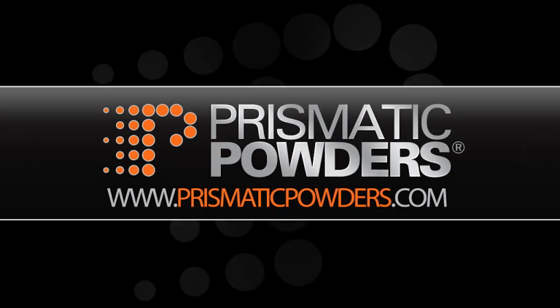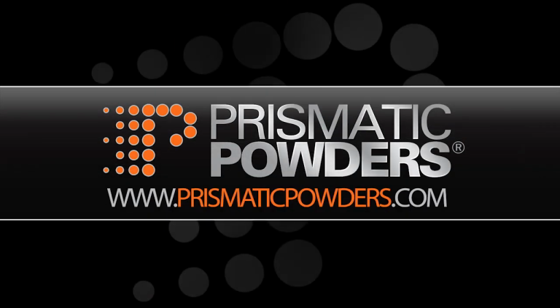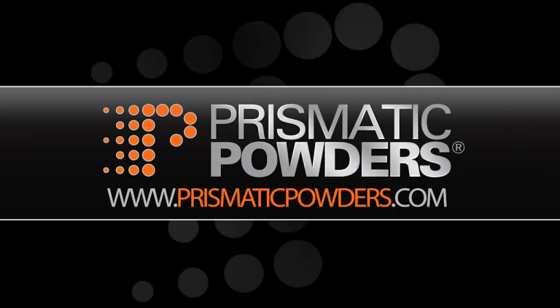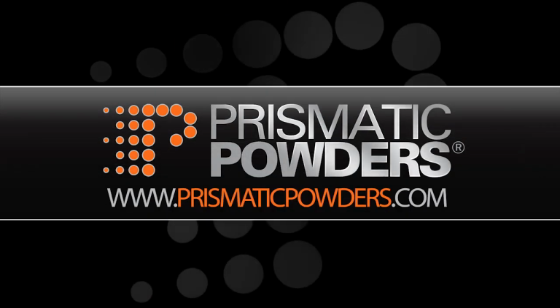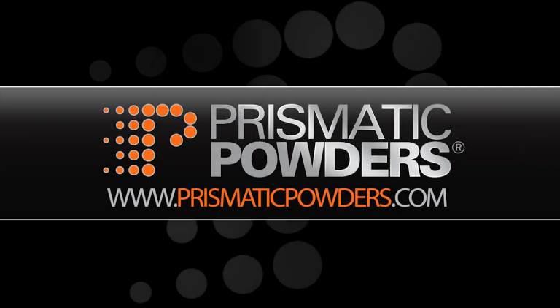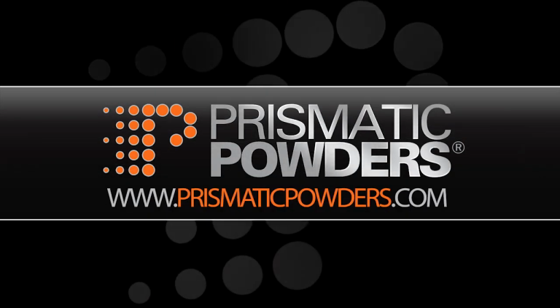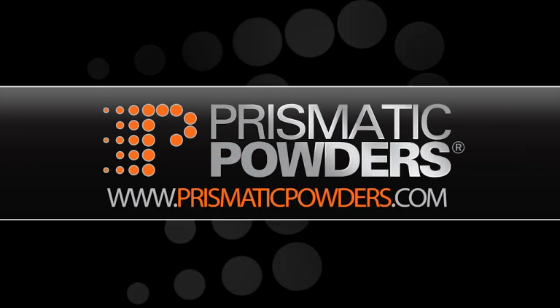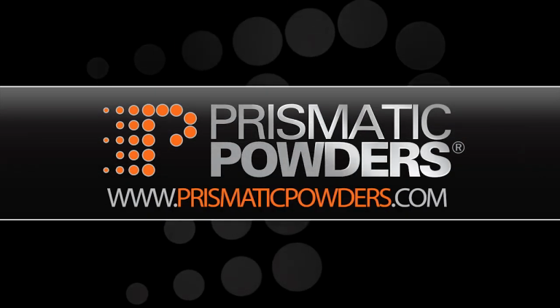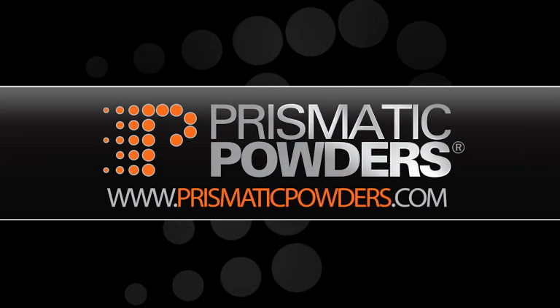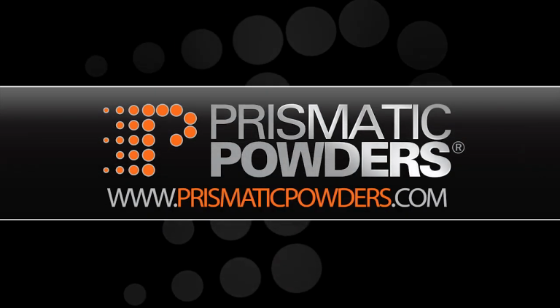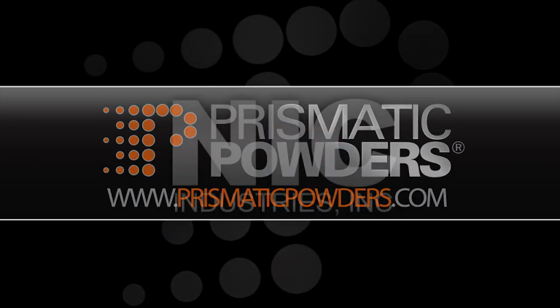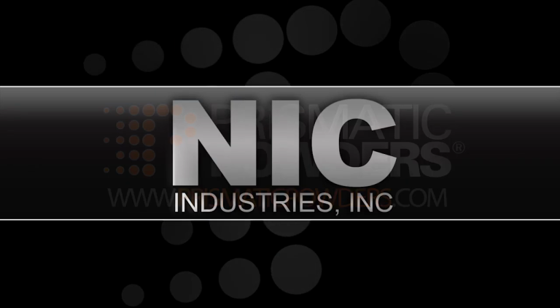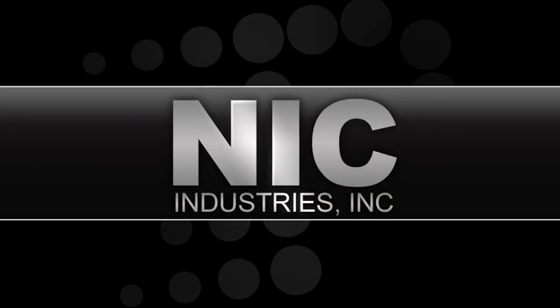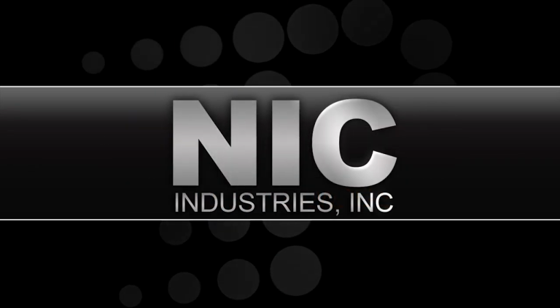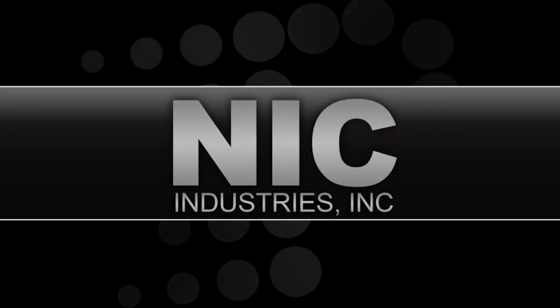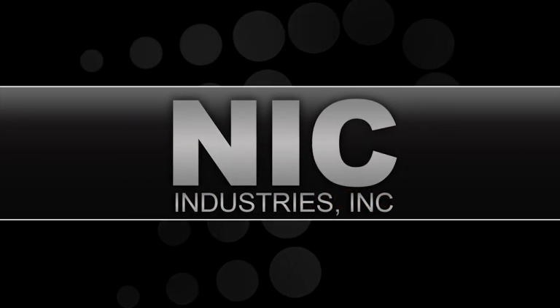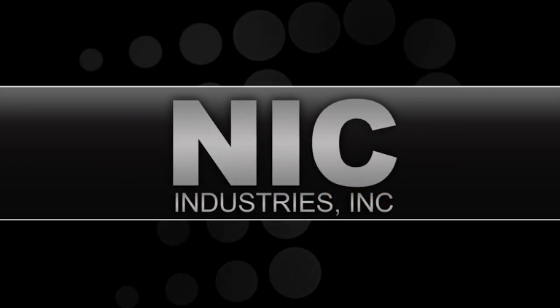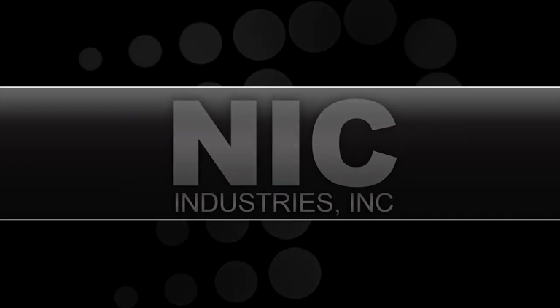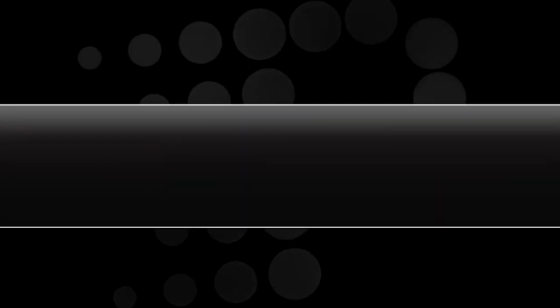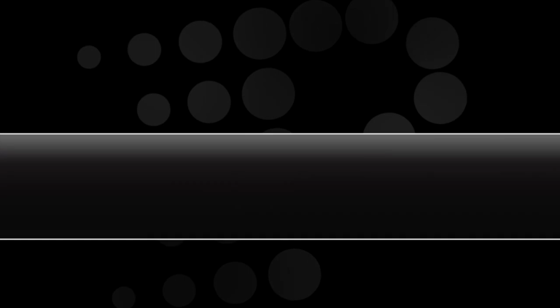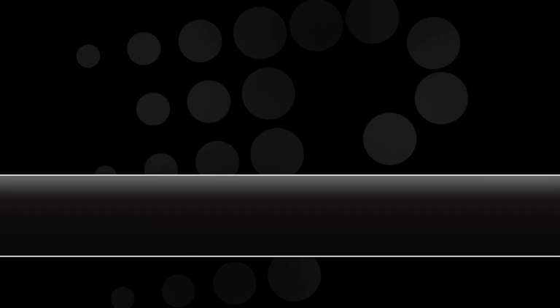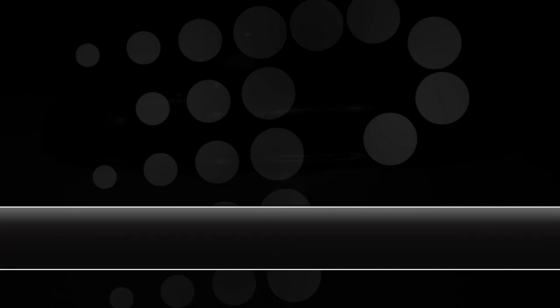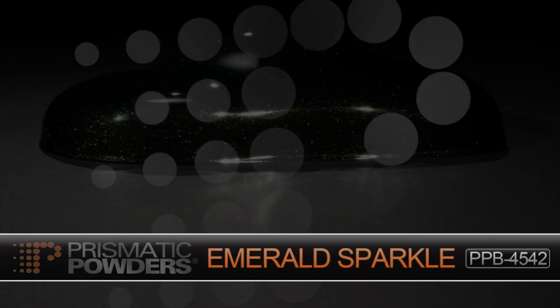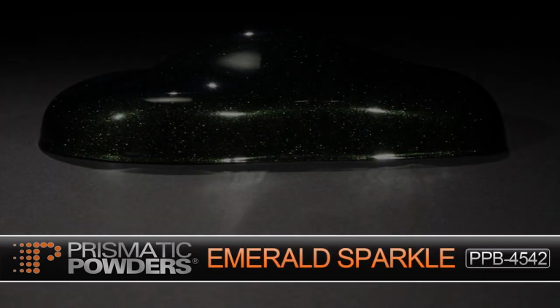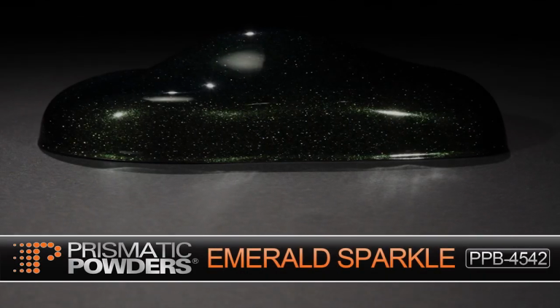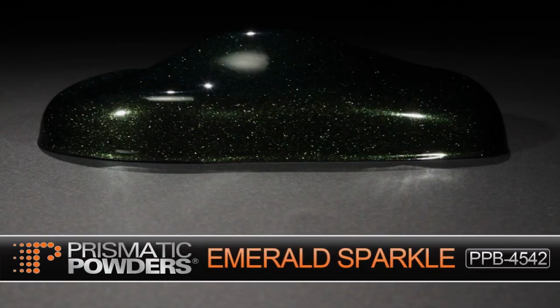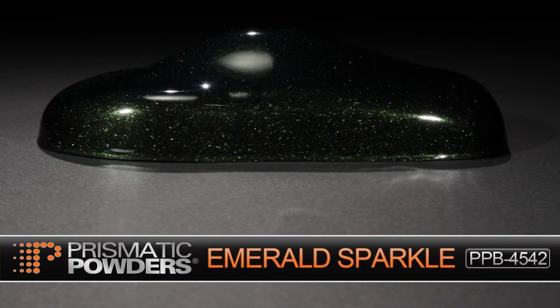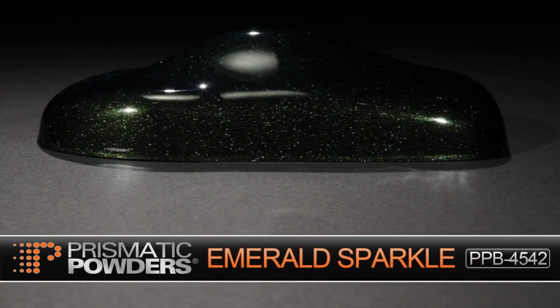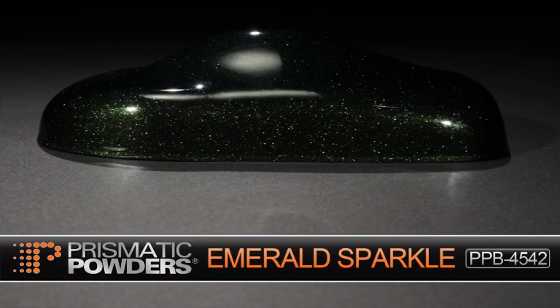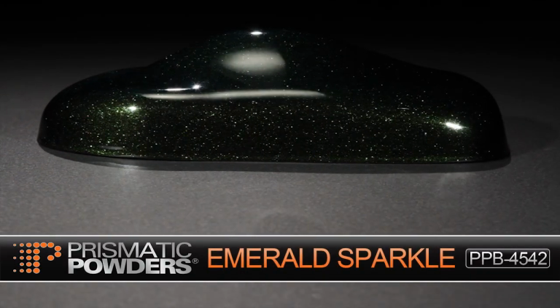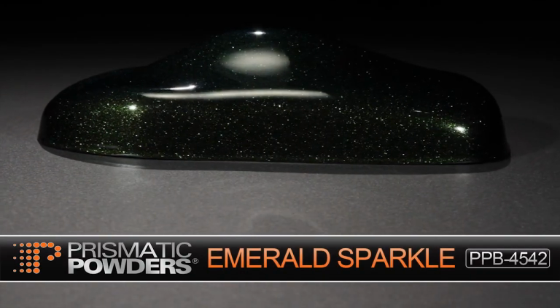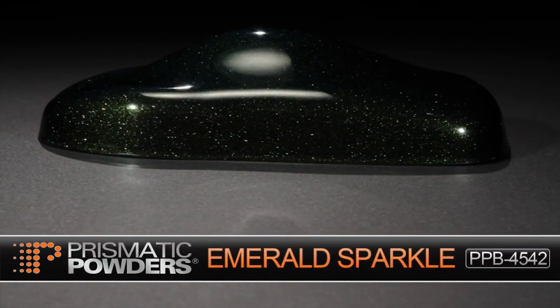Prismatic Powders, a division of NIC Industries, presents Emerald Sparkle.